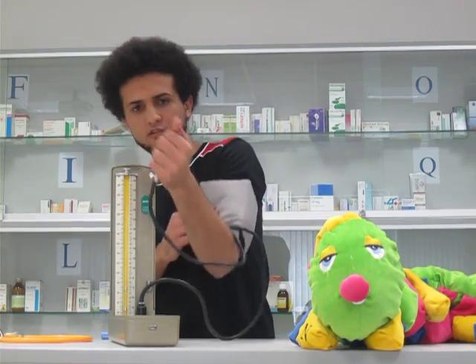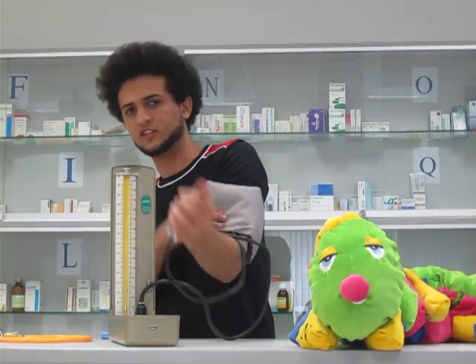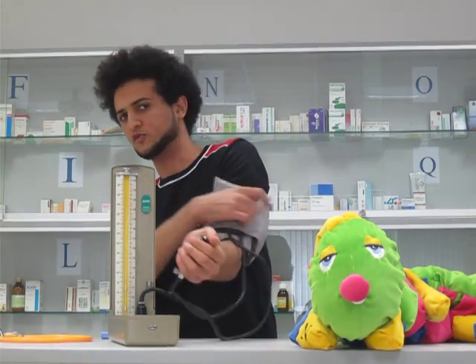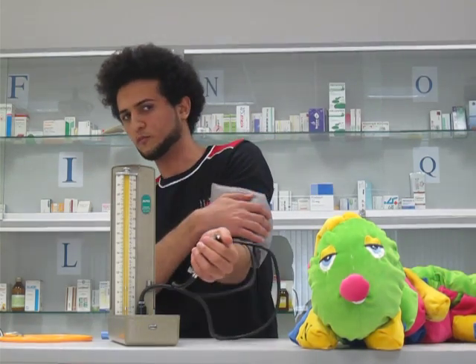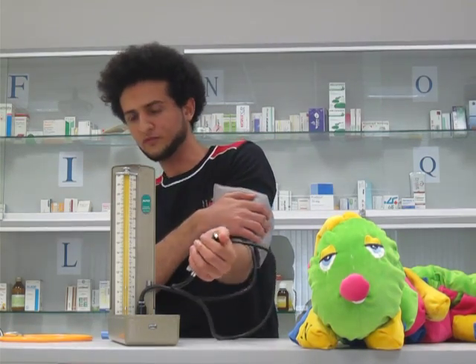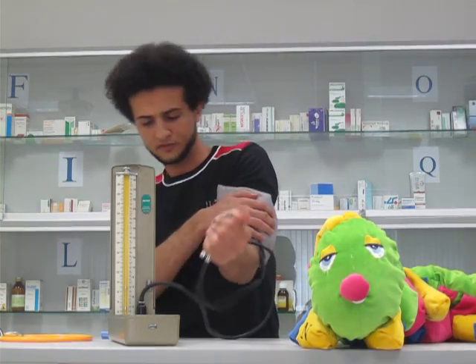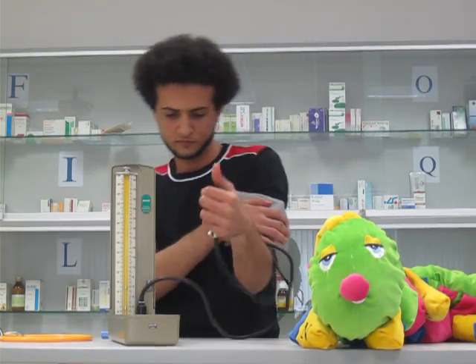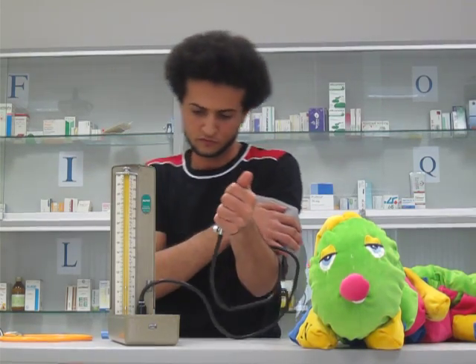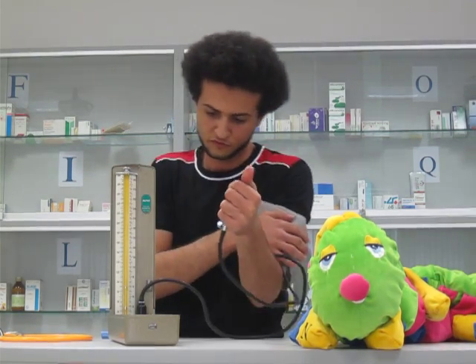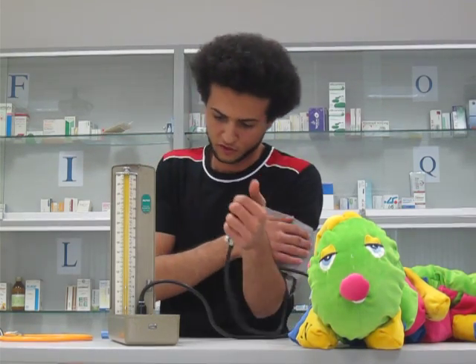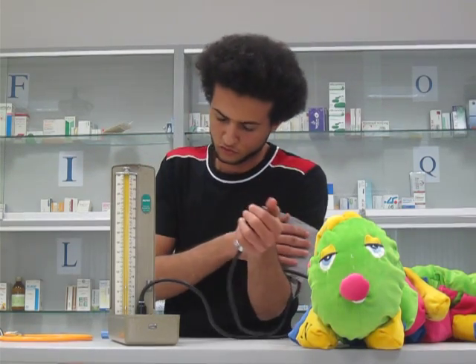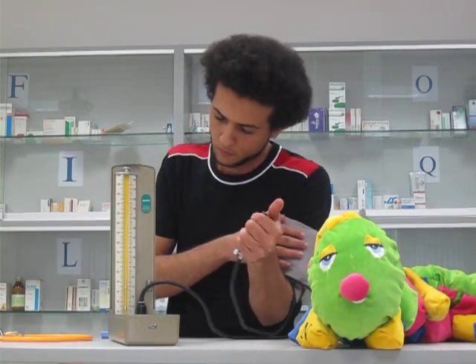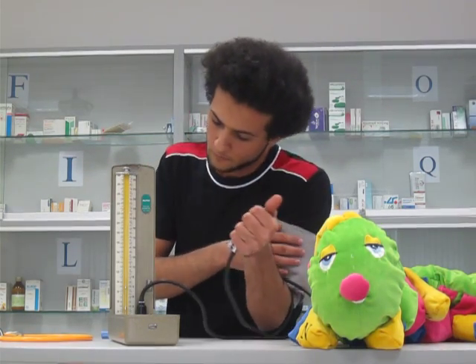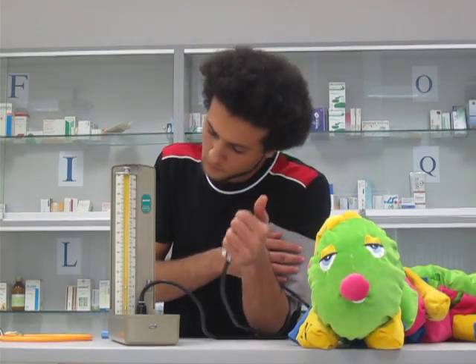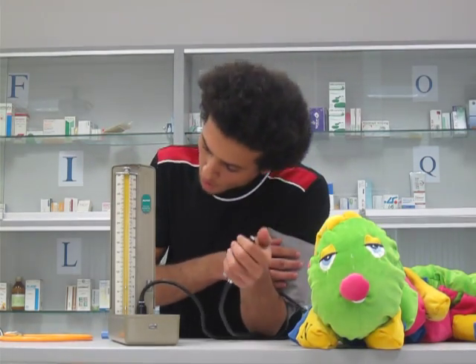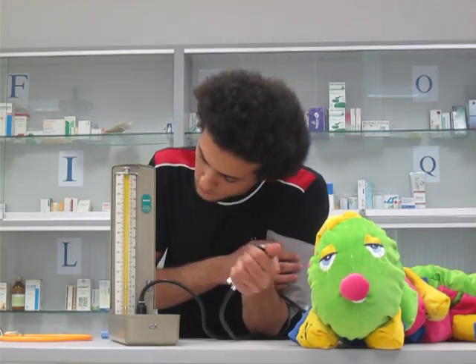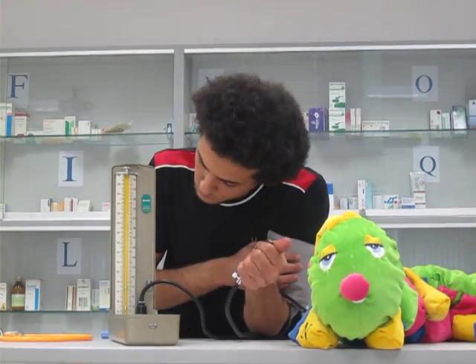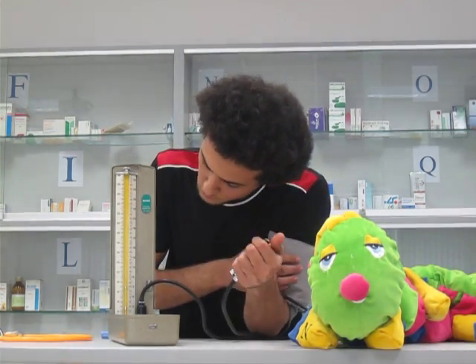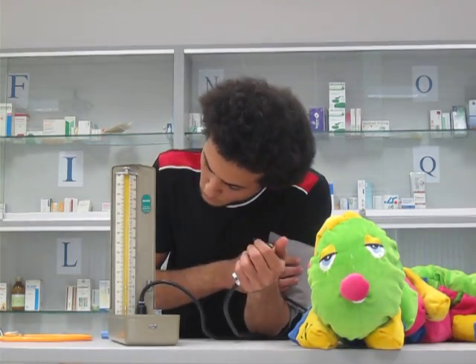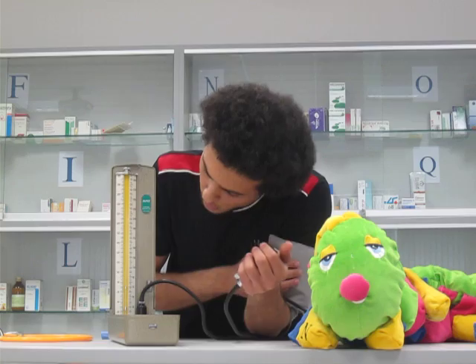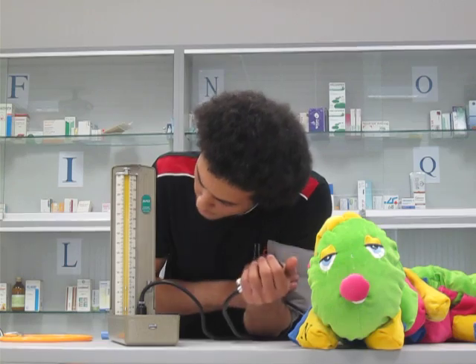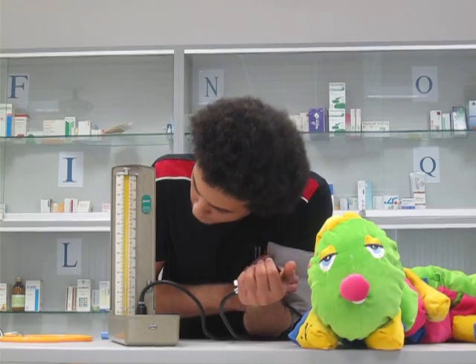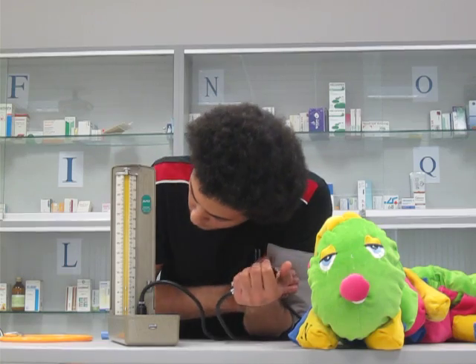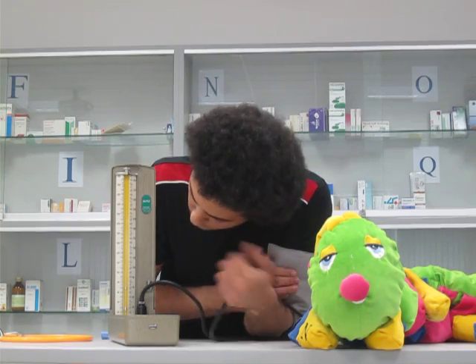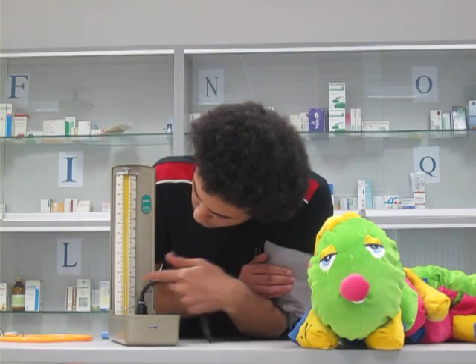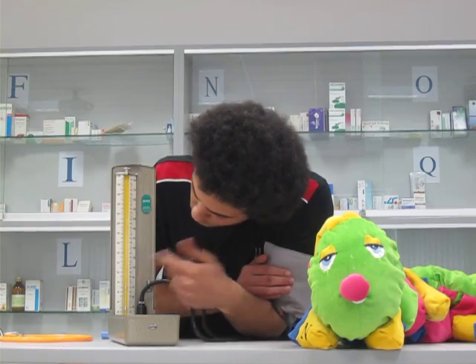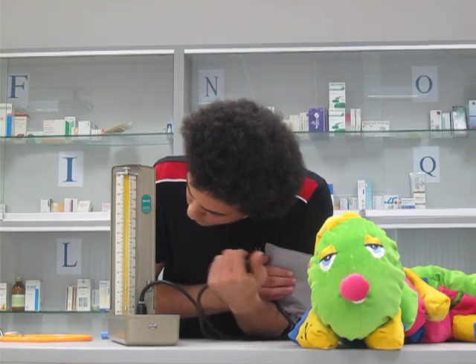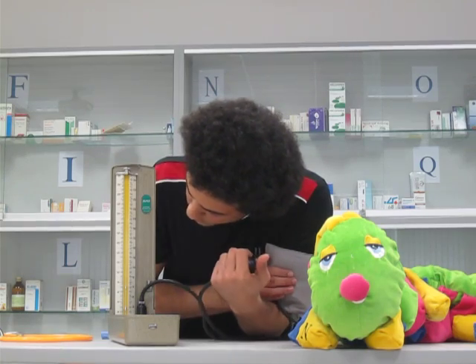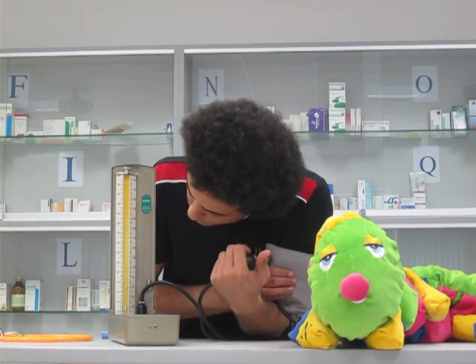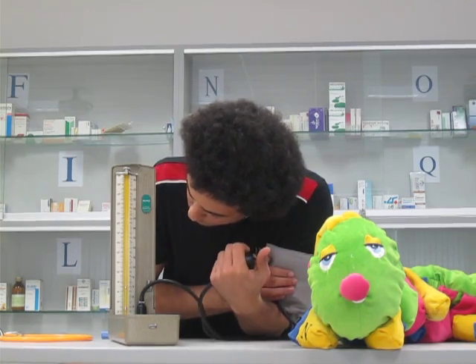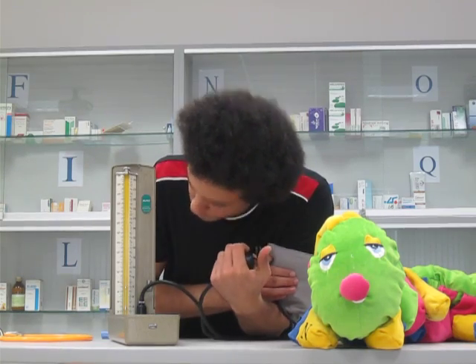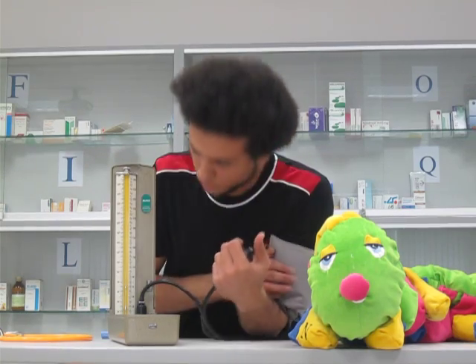Then you keep pumping until you can see the pressure in your arm. It is all pumped up. And then you see the mercury column.